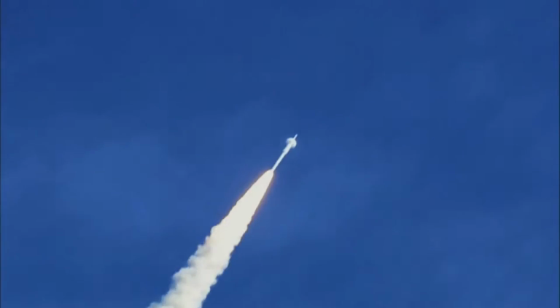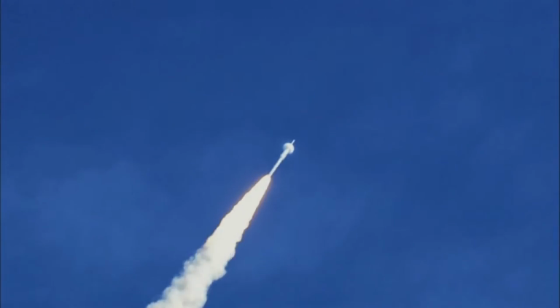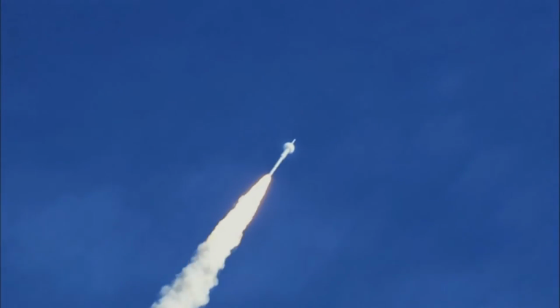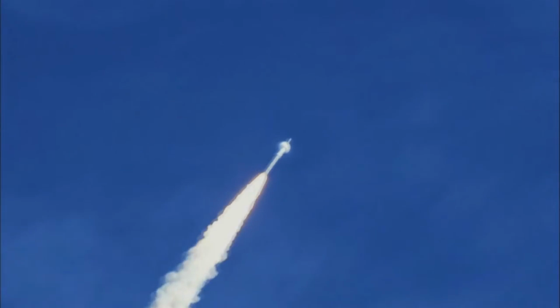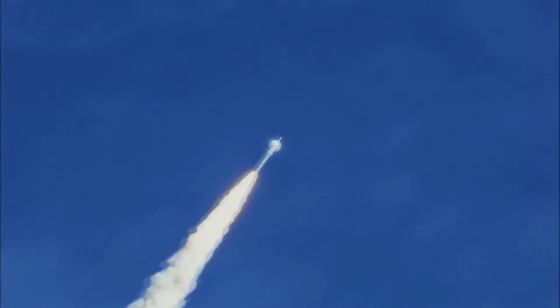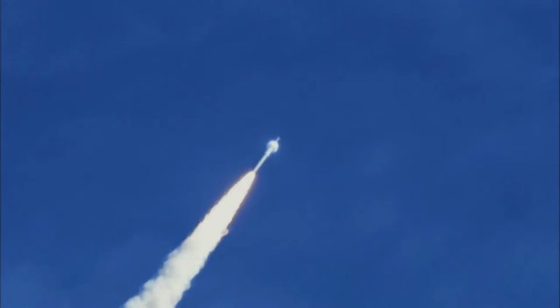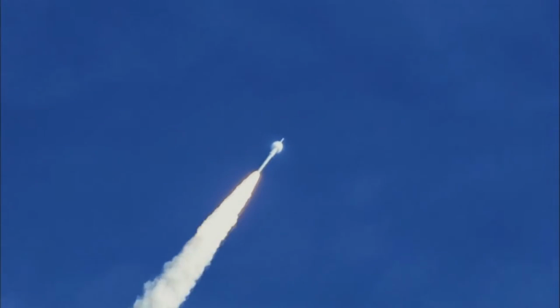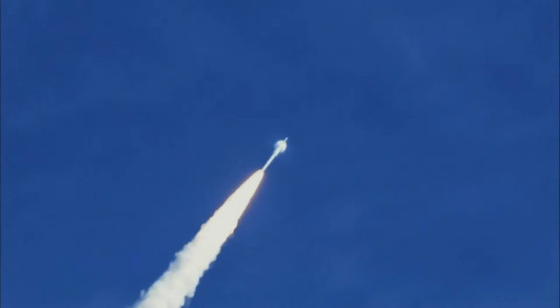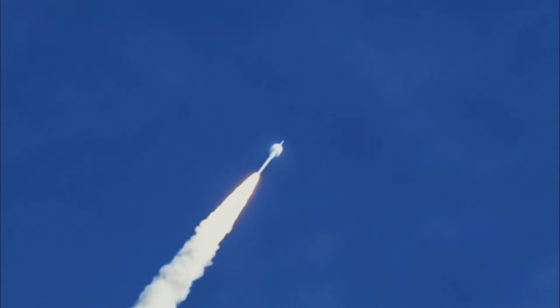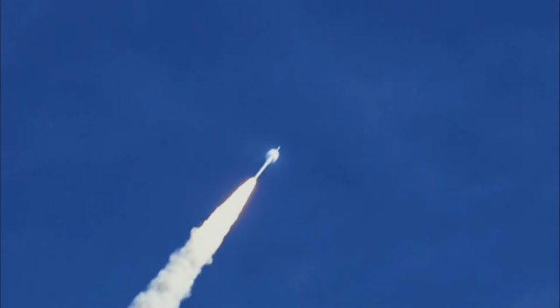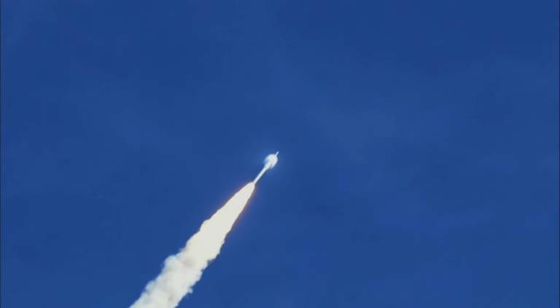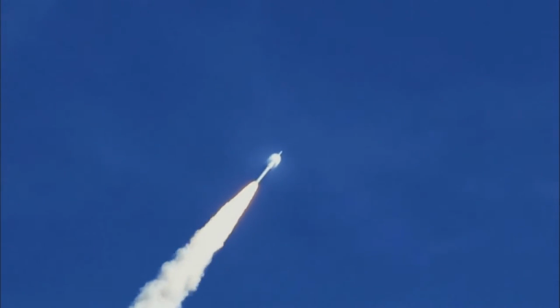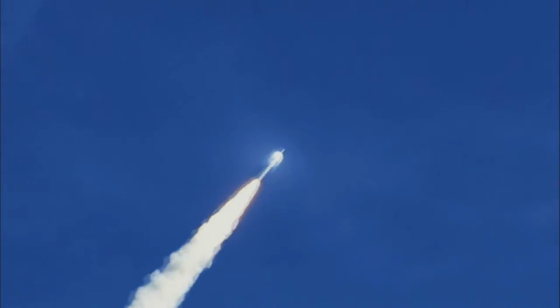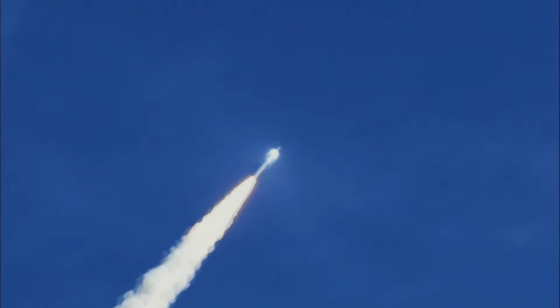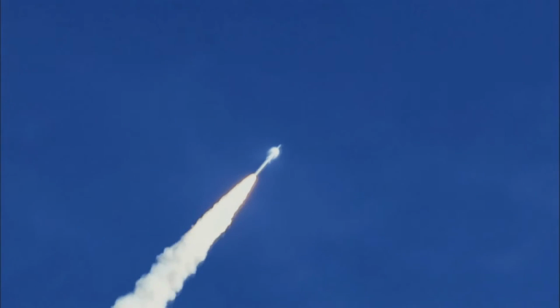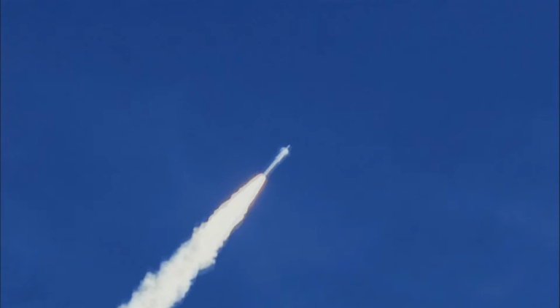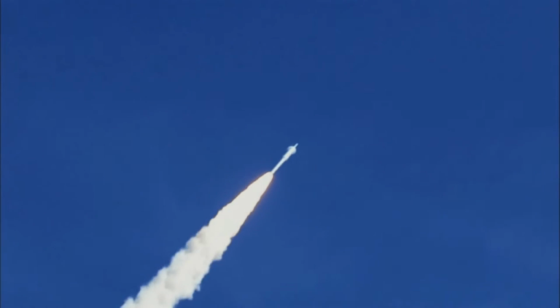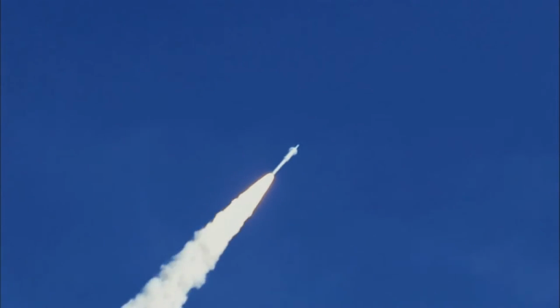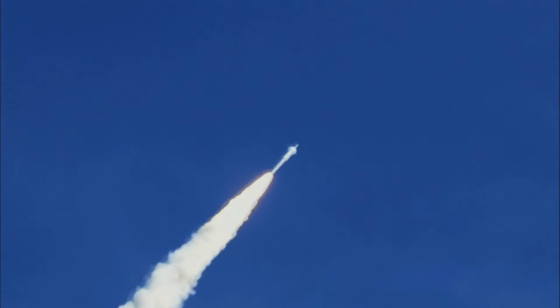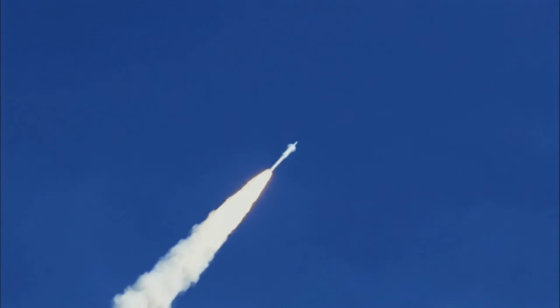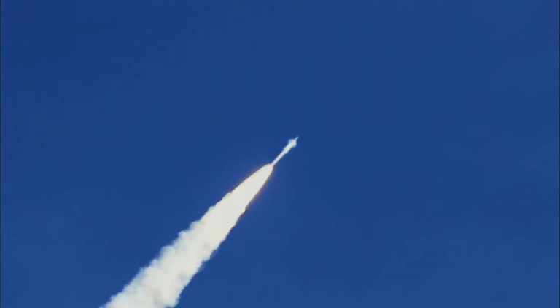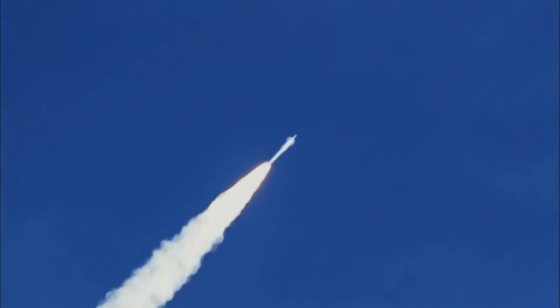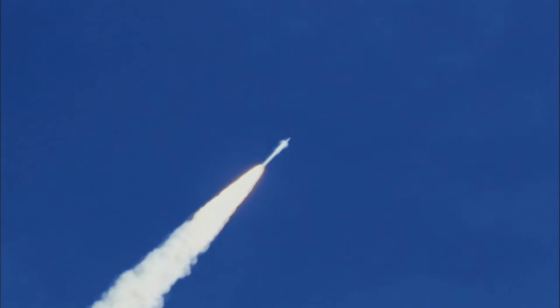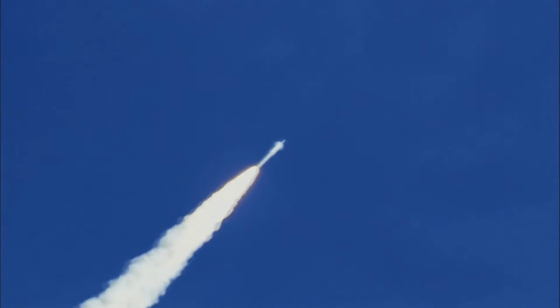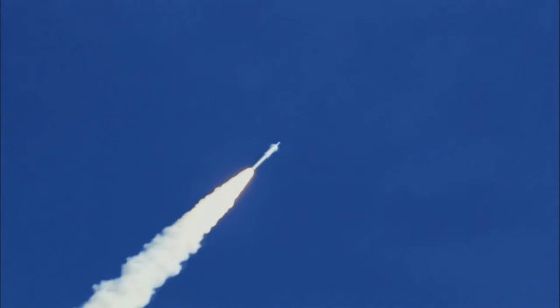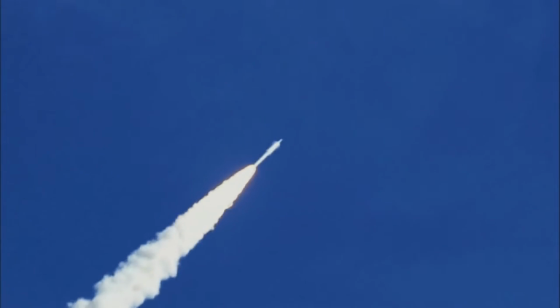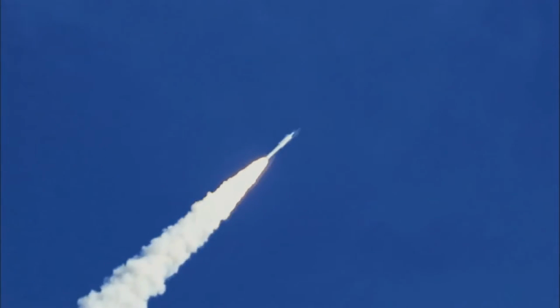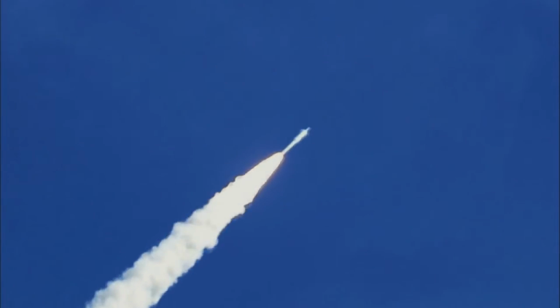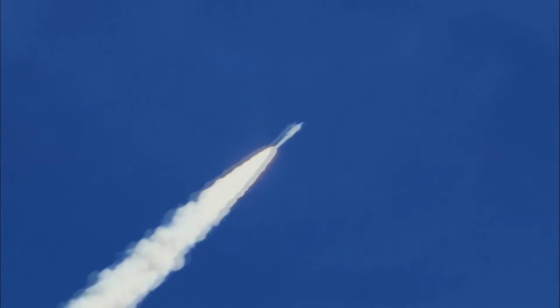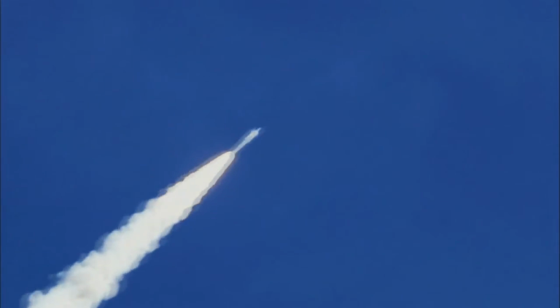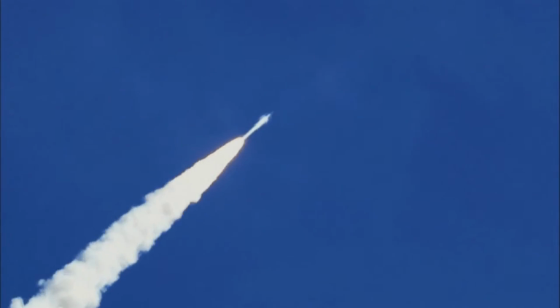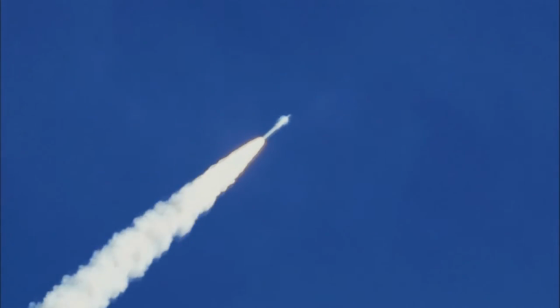The only place DSX hasn't been used is in outer space. We're just waiting for the phone call.